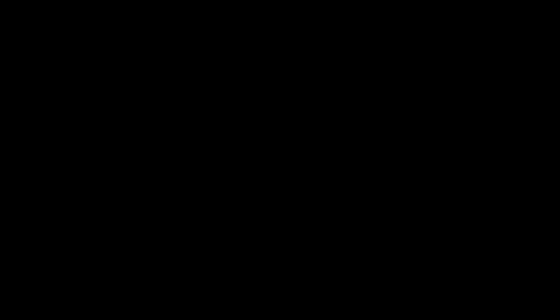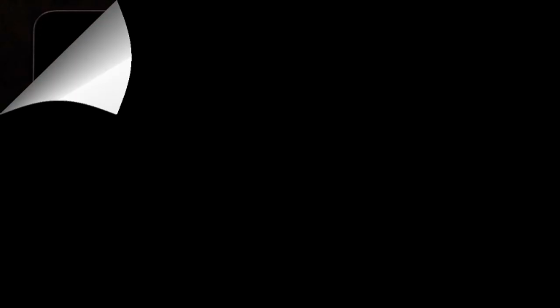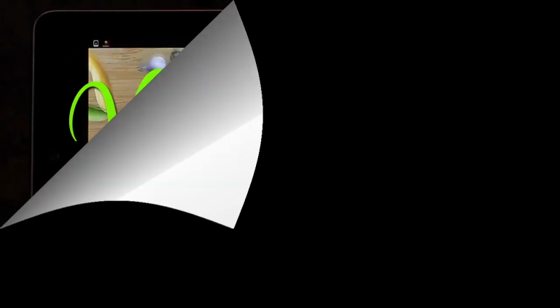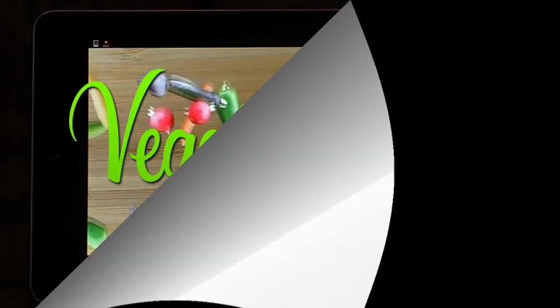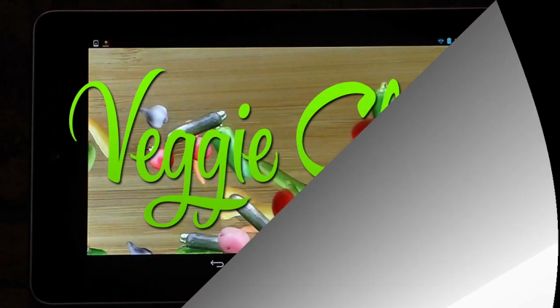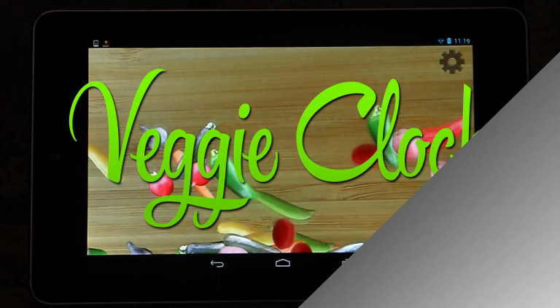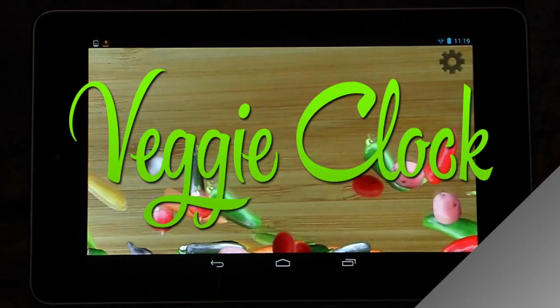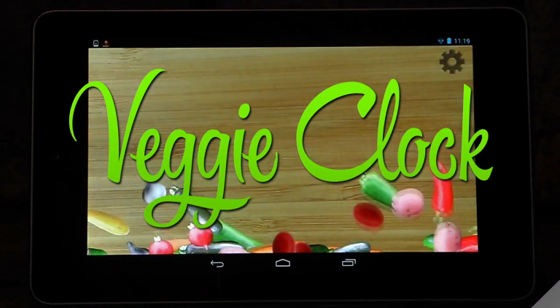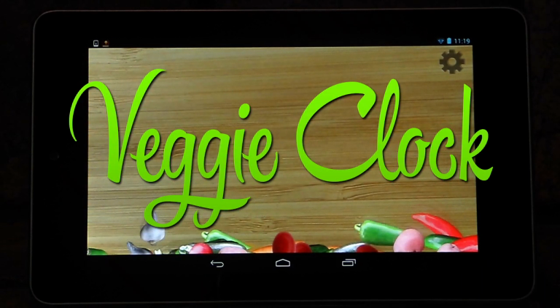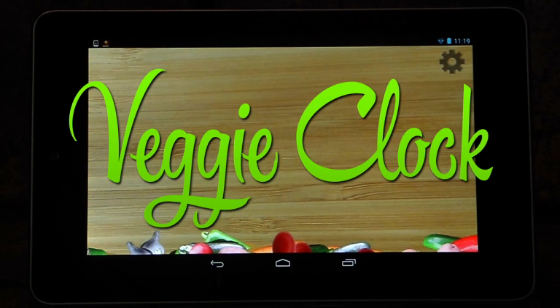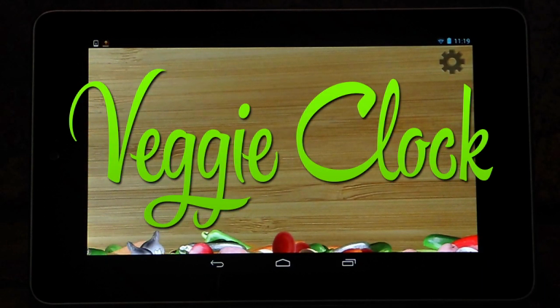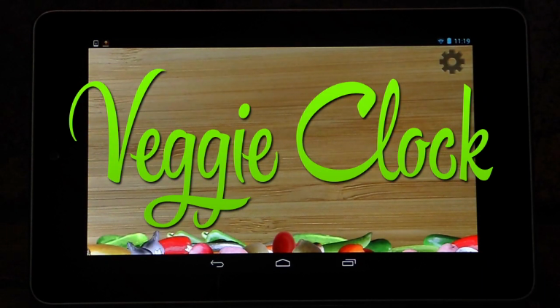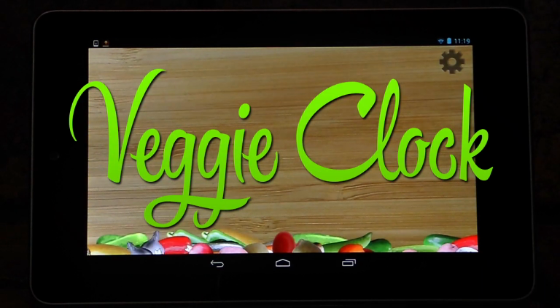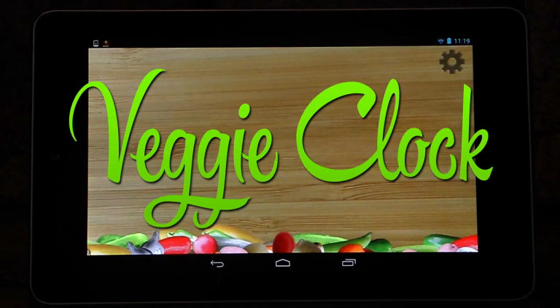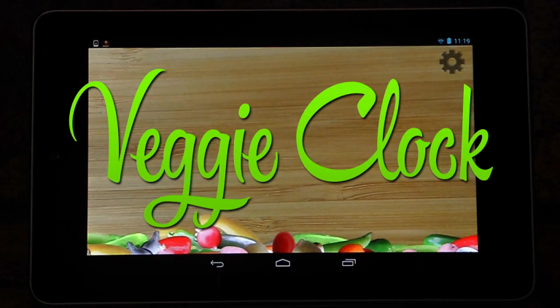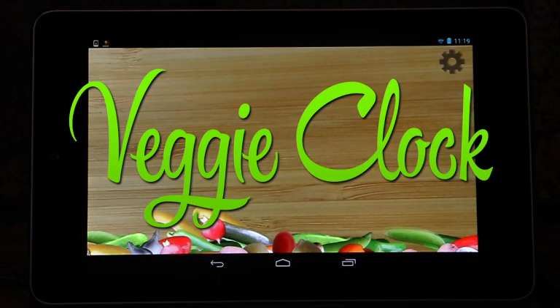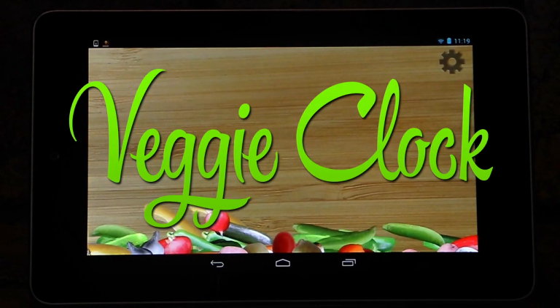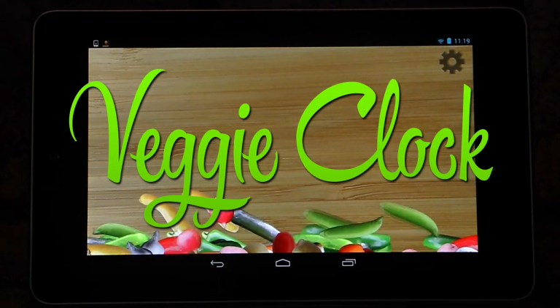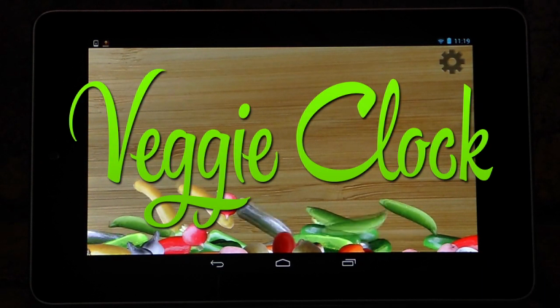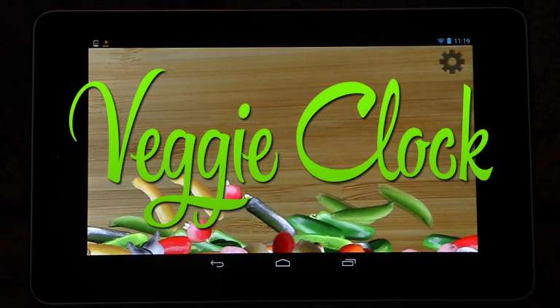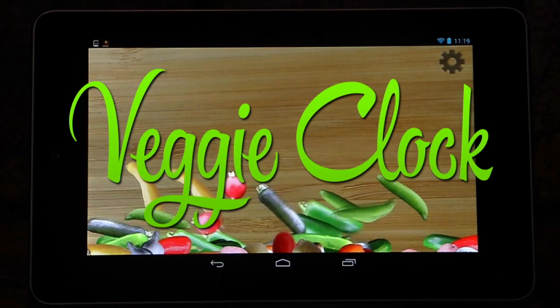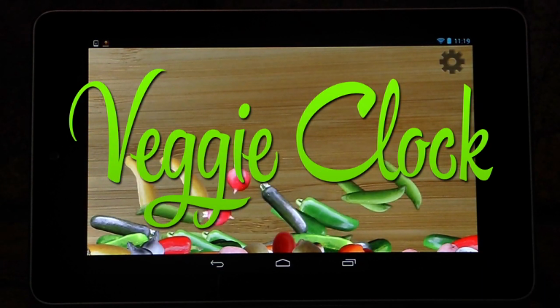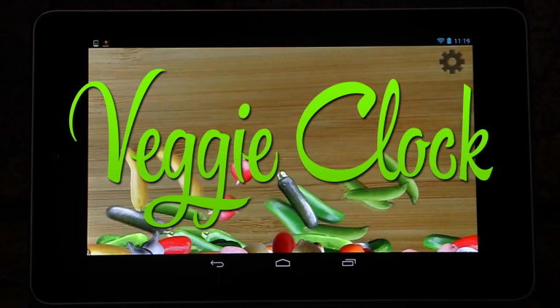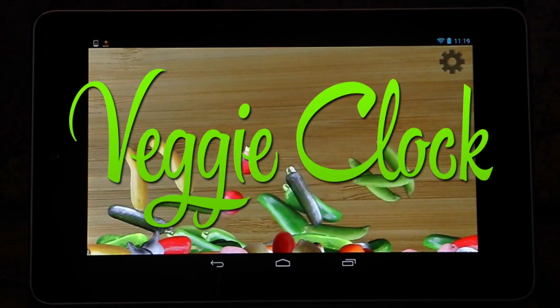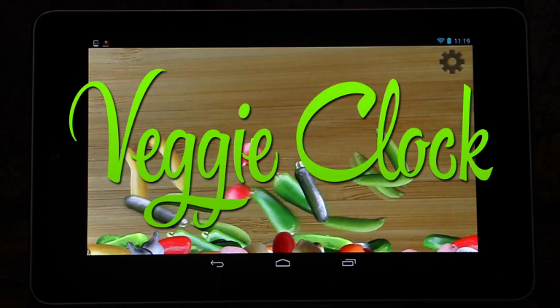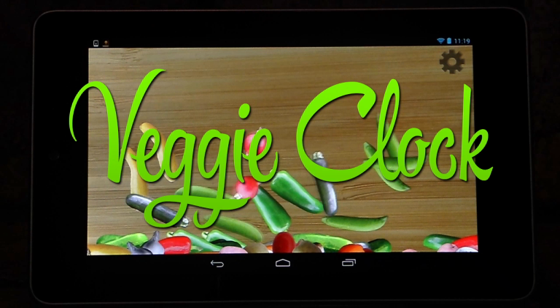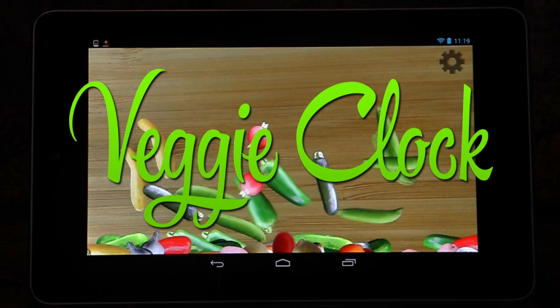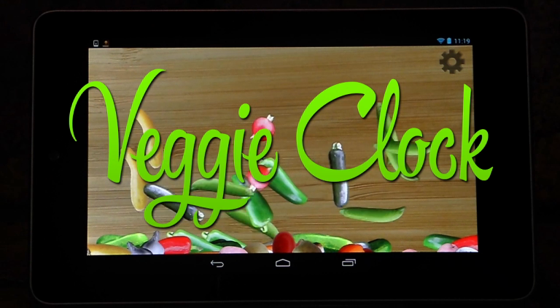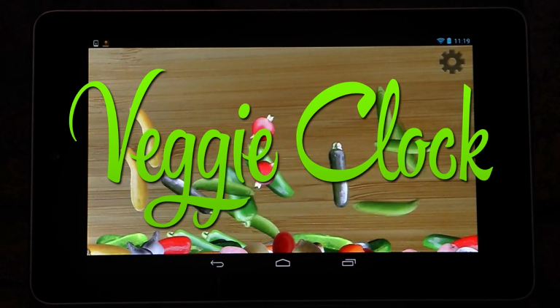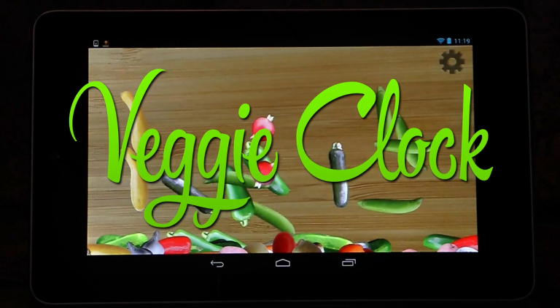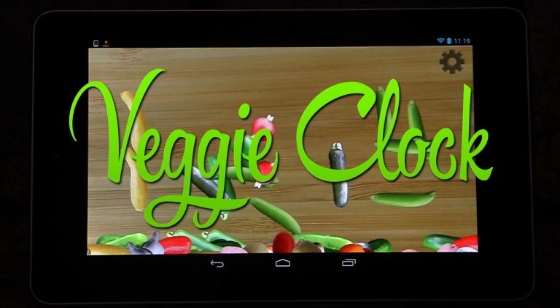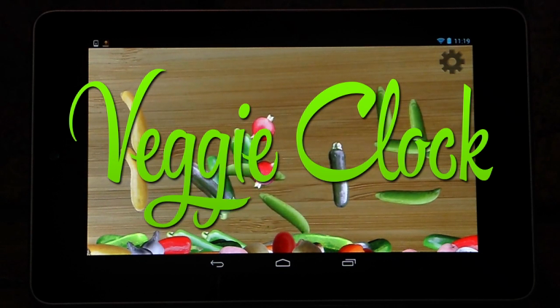Meet Veggie Clock, the clock app that's beautiful, useful, fun, and maybe even healthy.